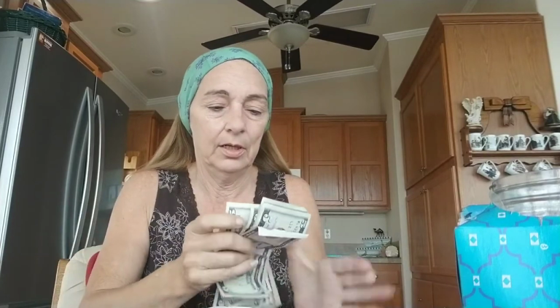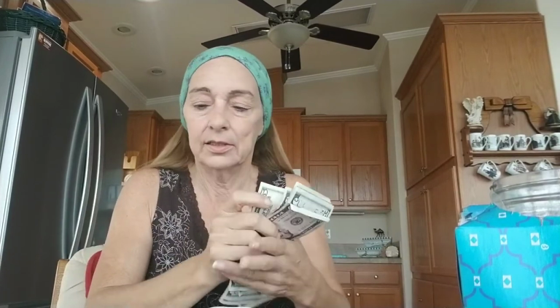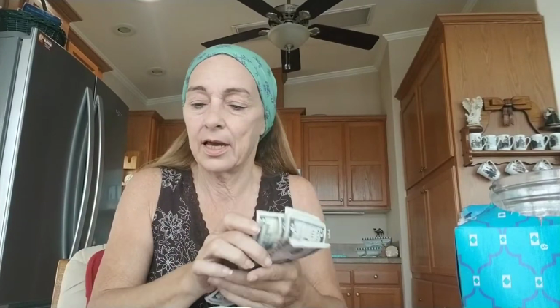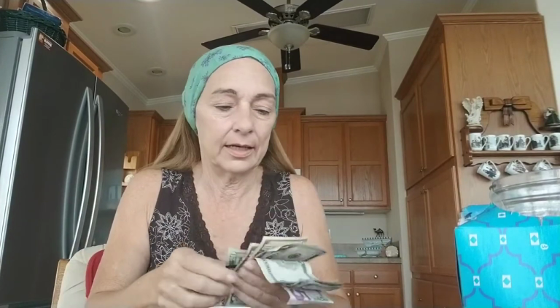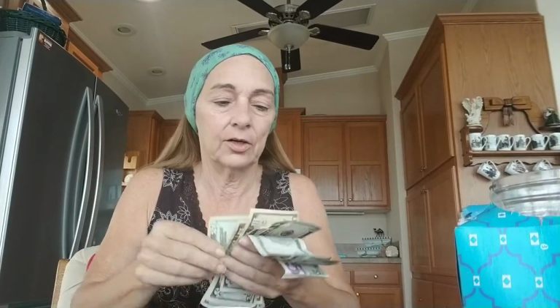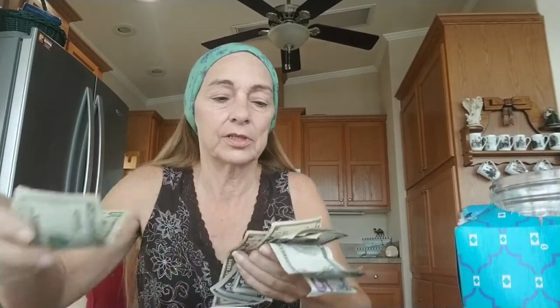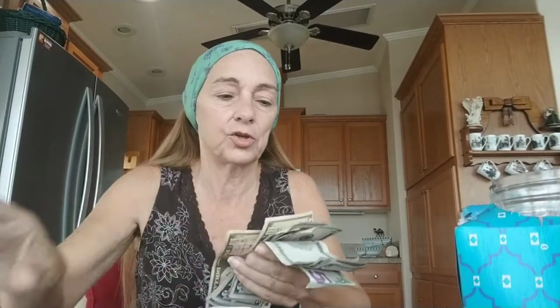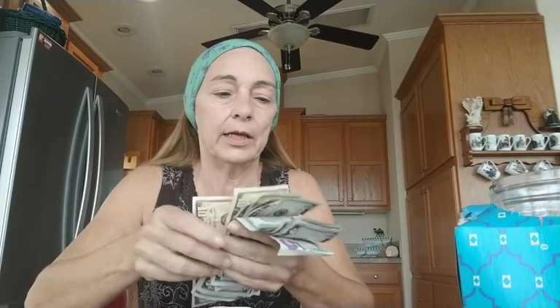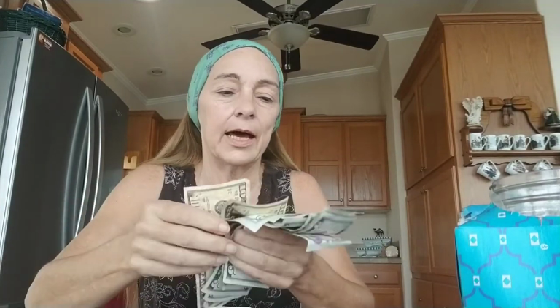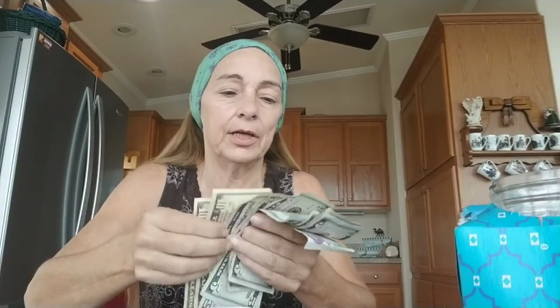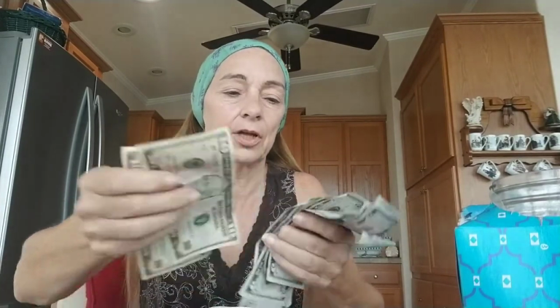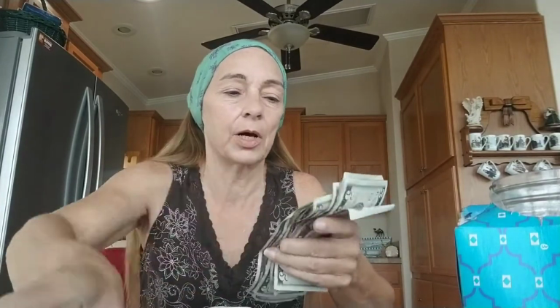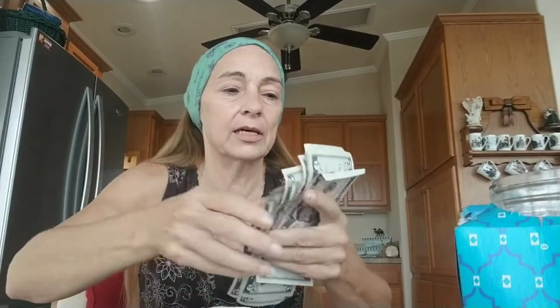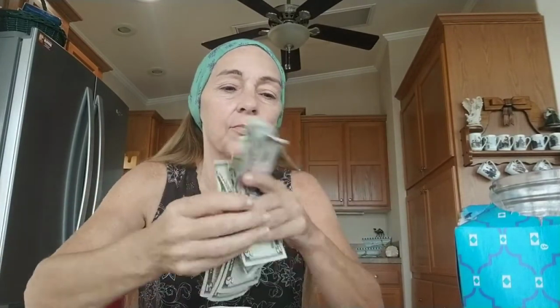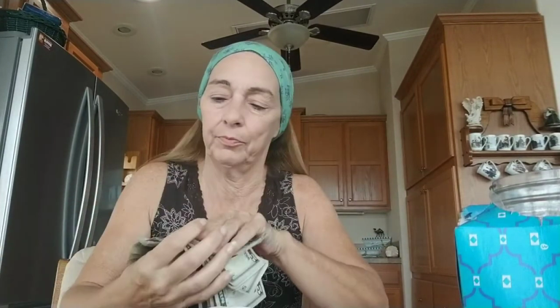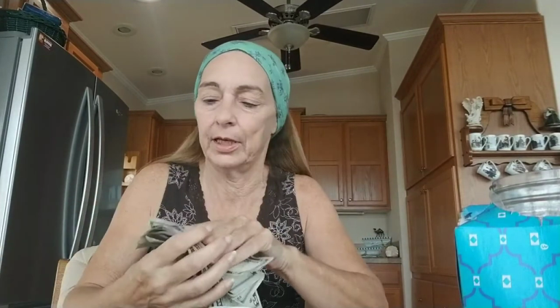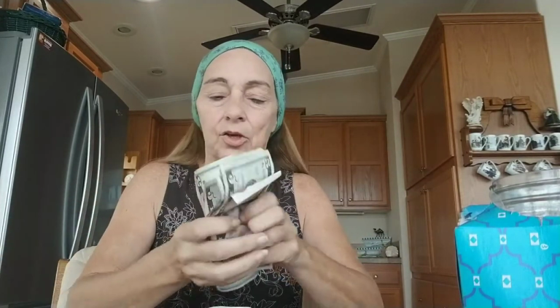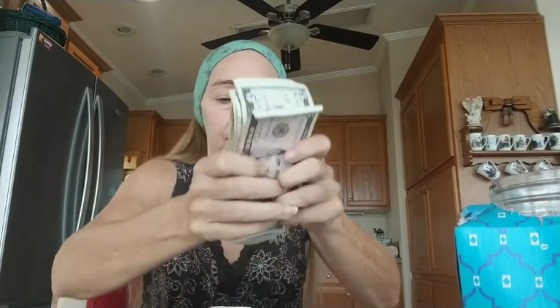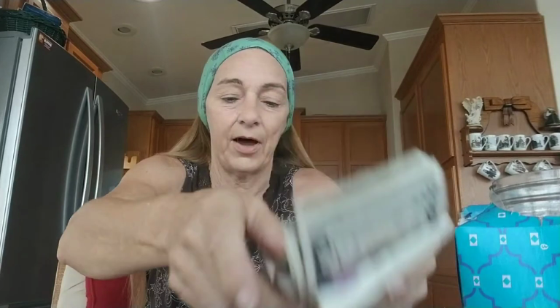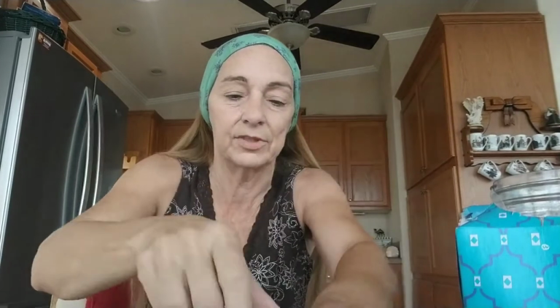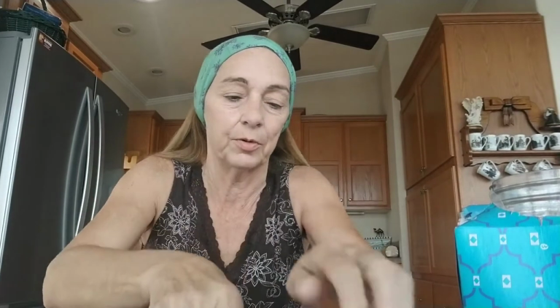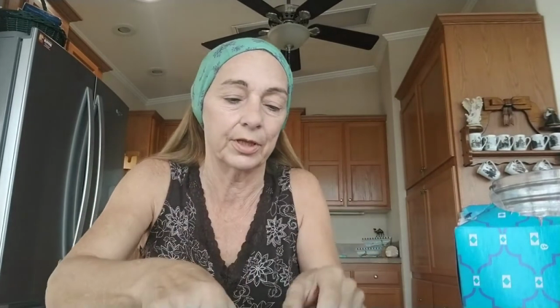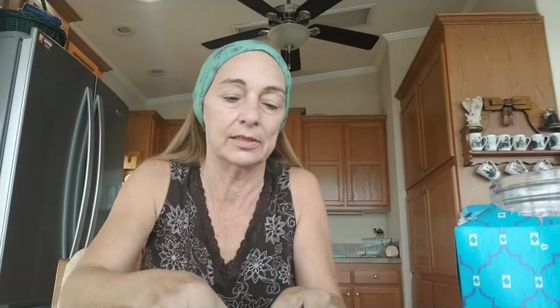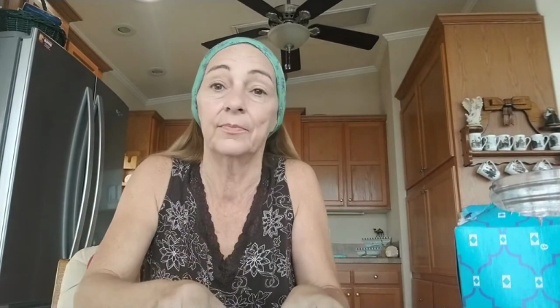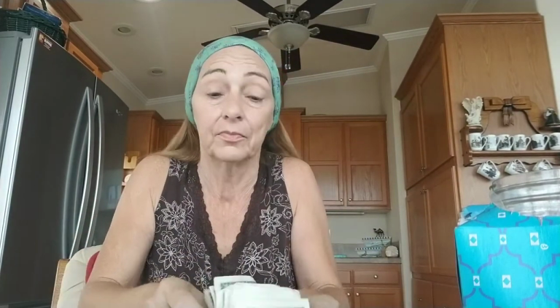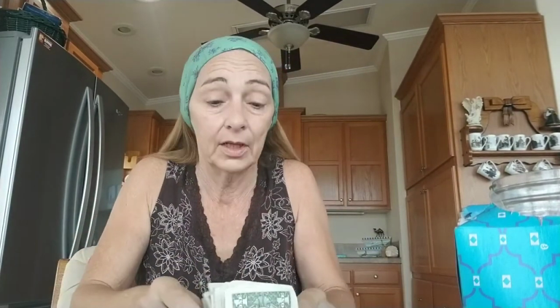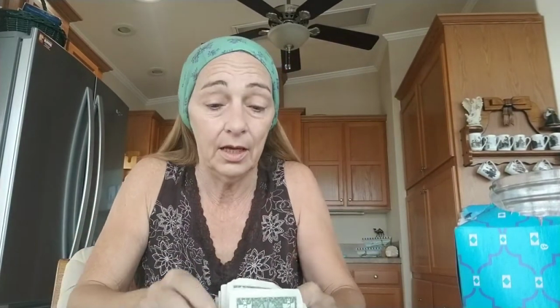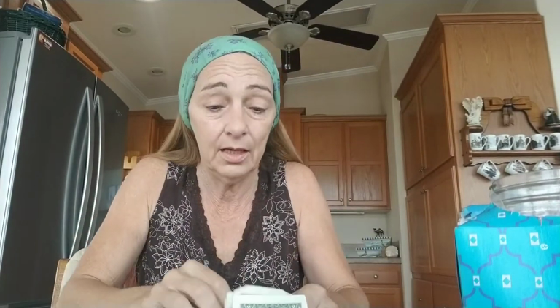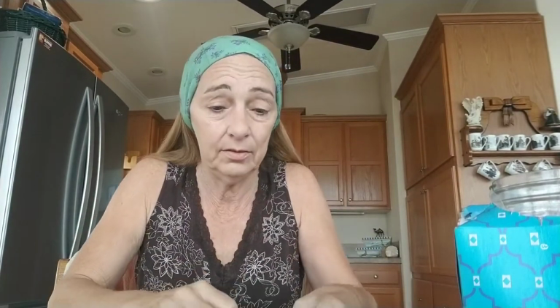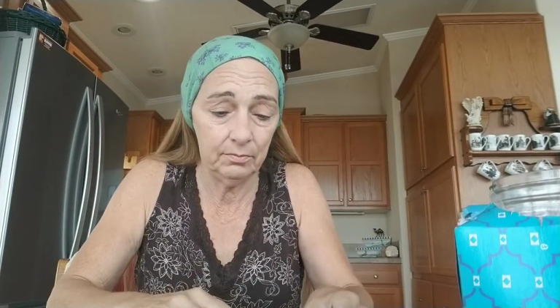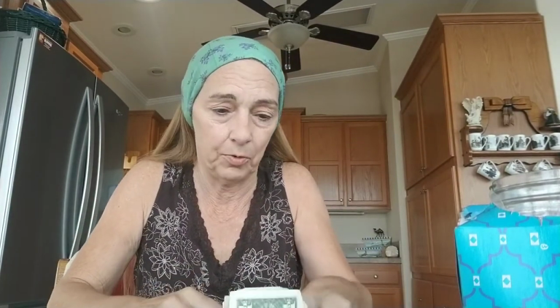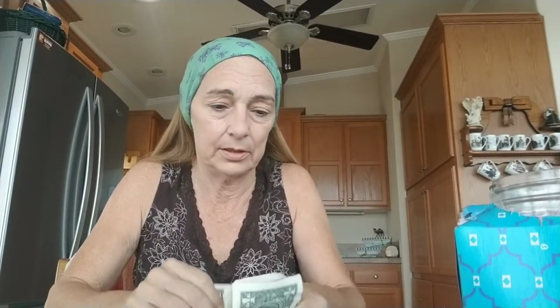Let's kind of get it all situated out here — get all my 10s in one place, all my 5s in one place, and my 1s.